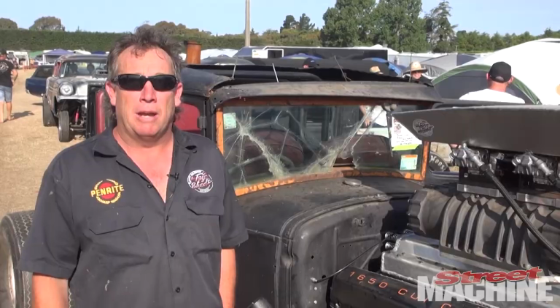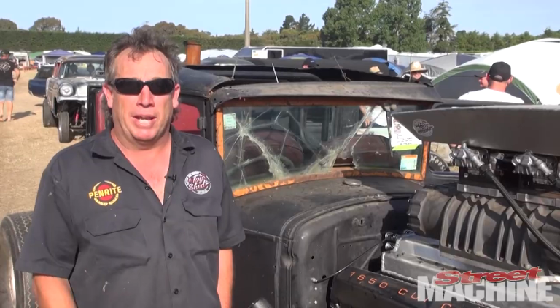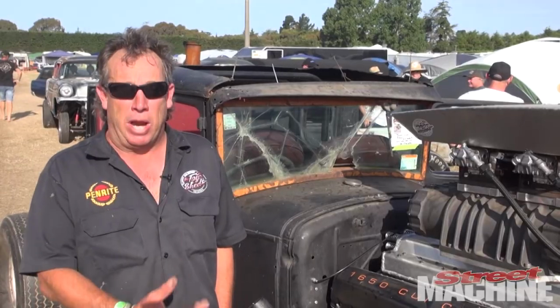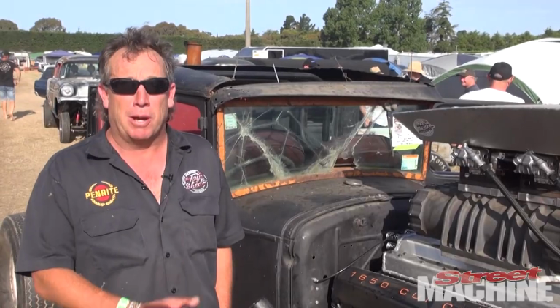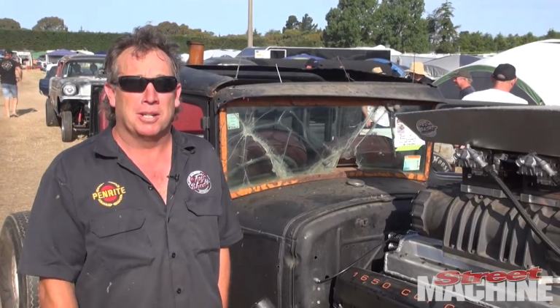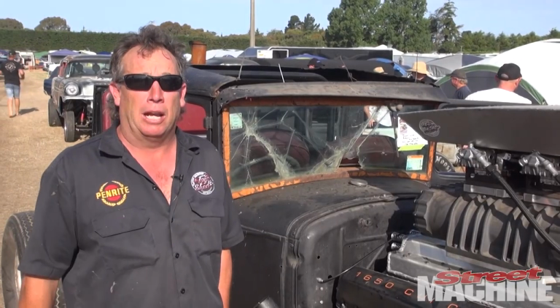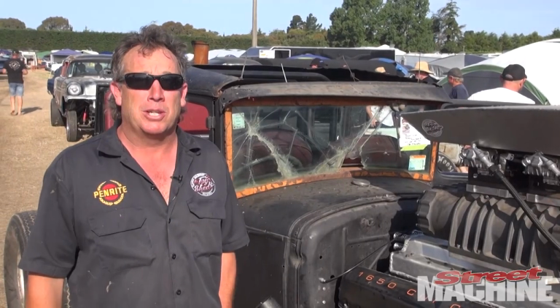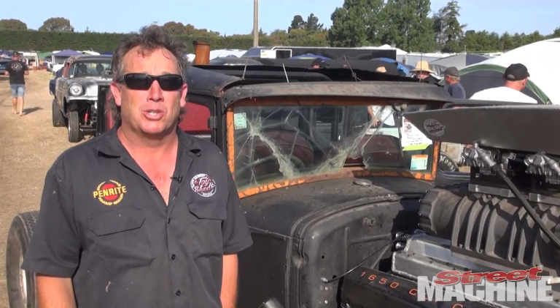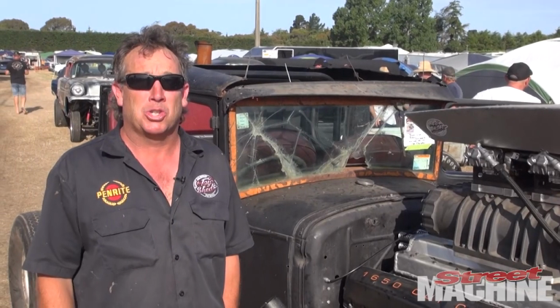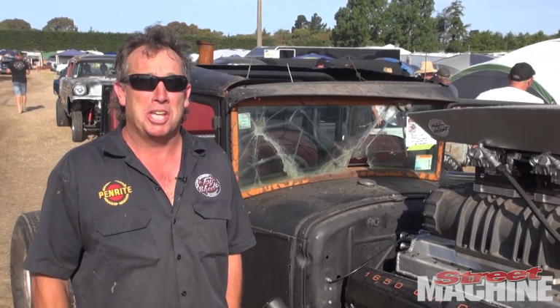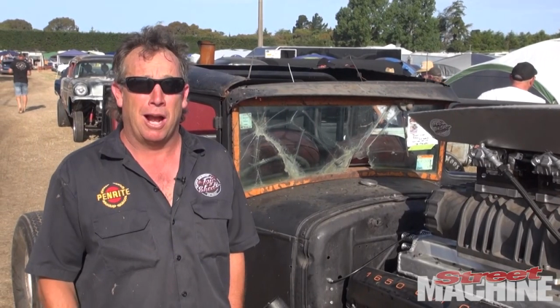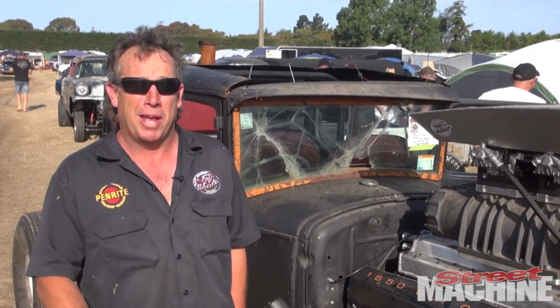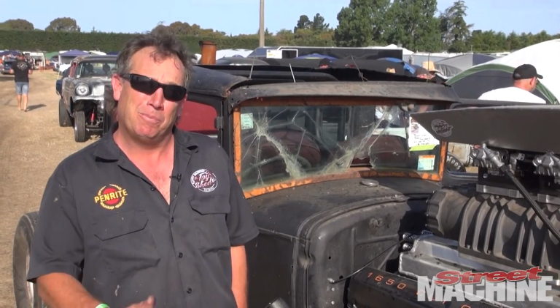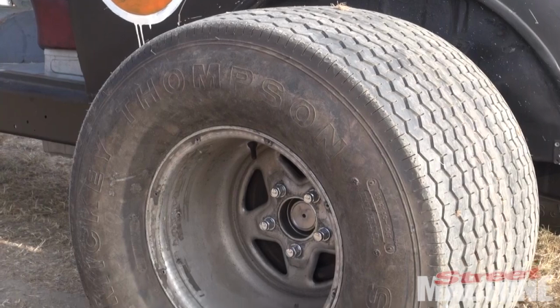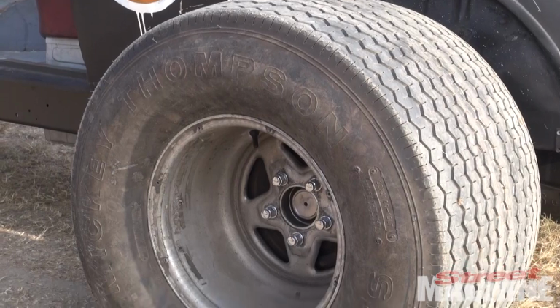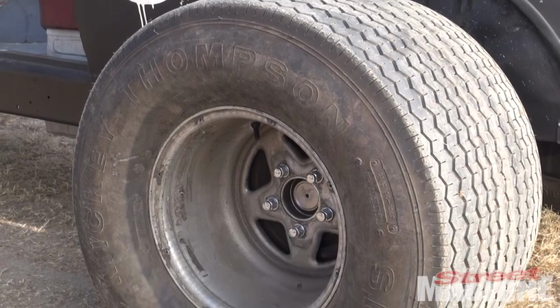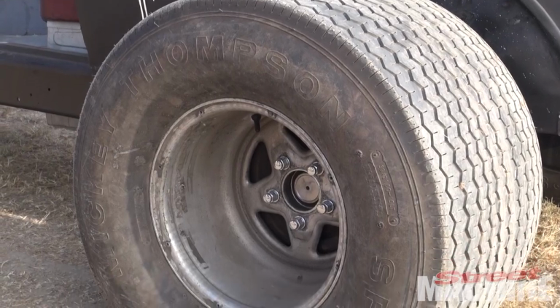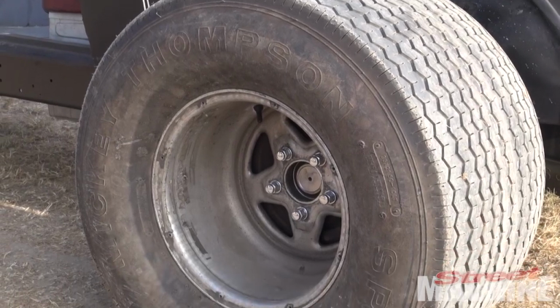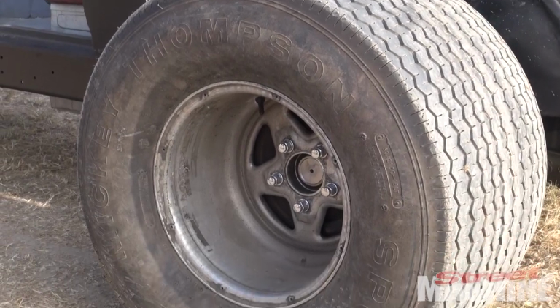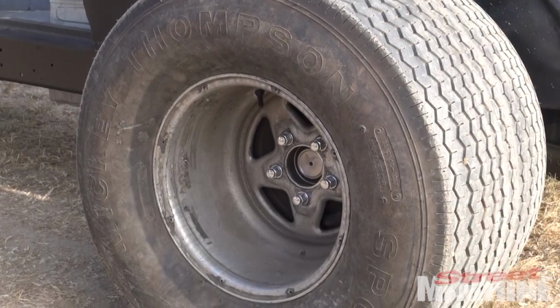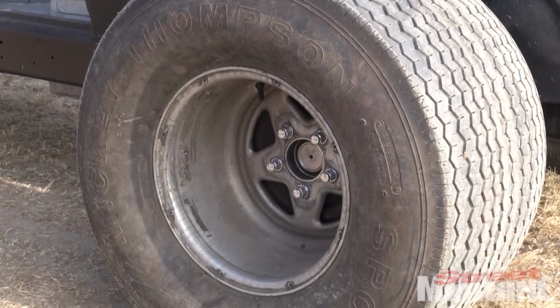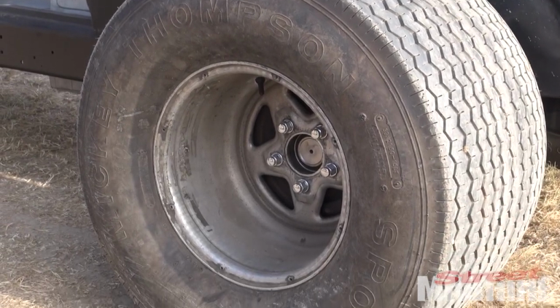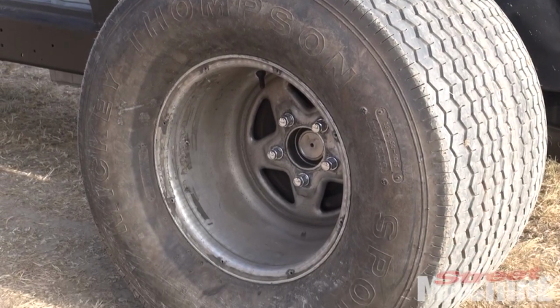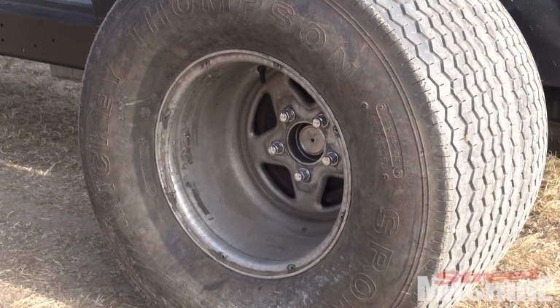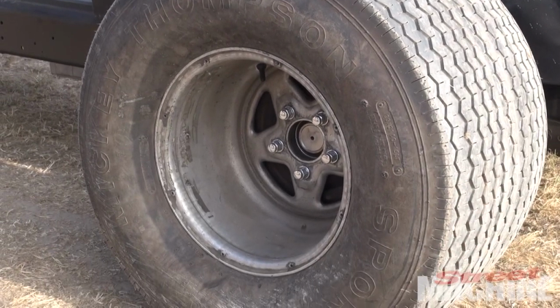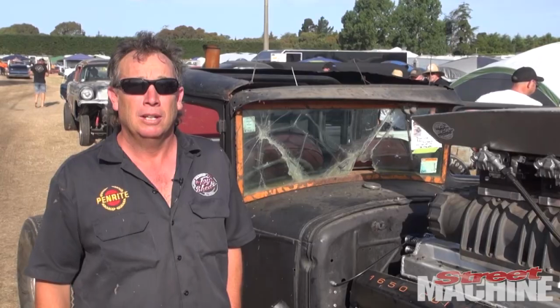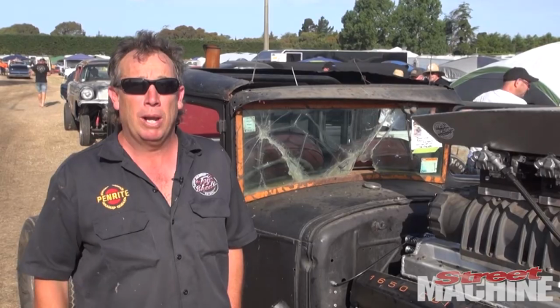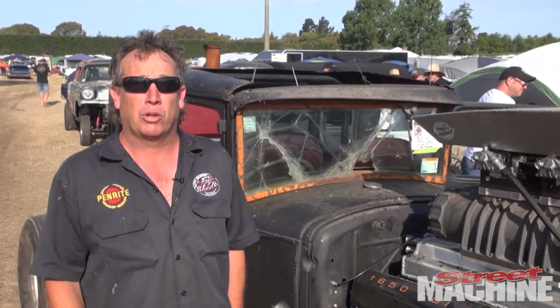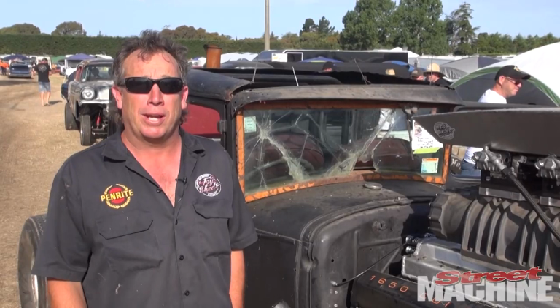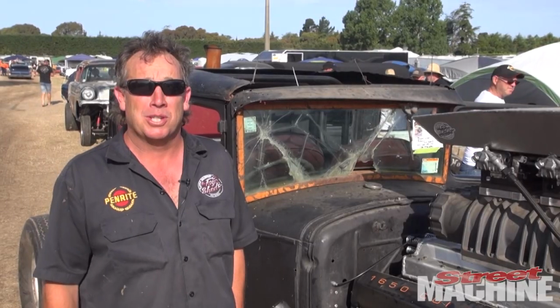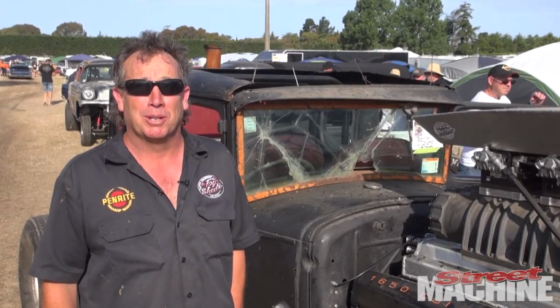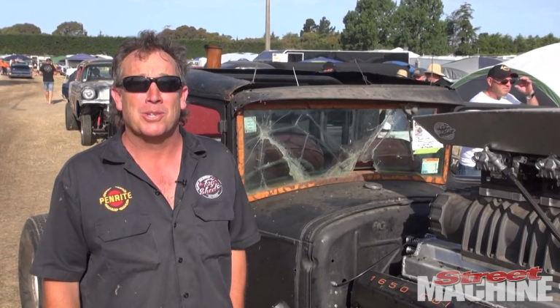We're going to drag race it in a couple of weeks and just see how that pans out. We're not sure how straight it'll go but we'll have a crack and see what it does.